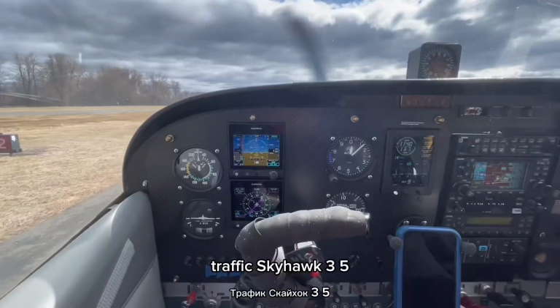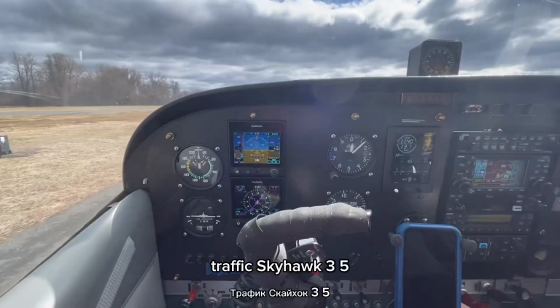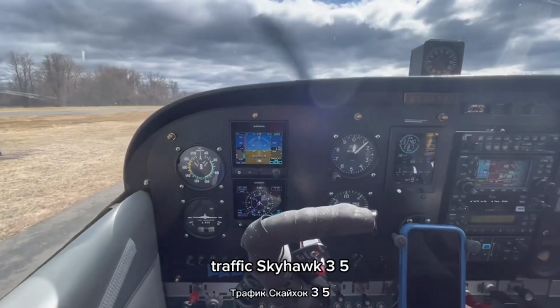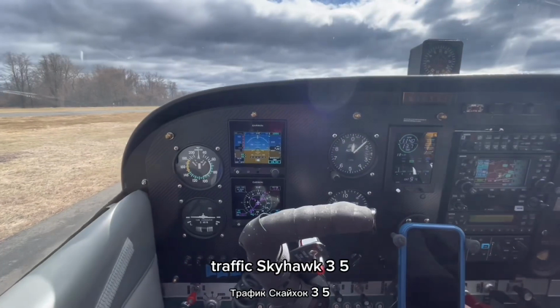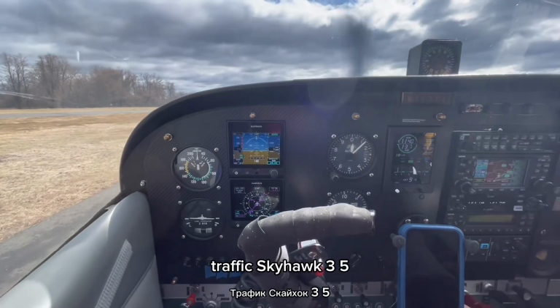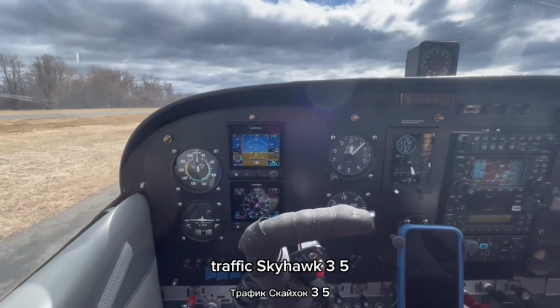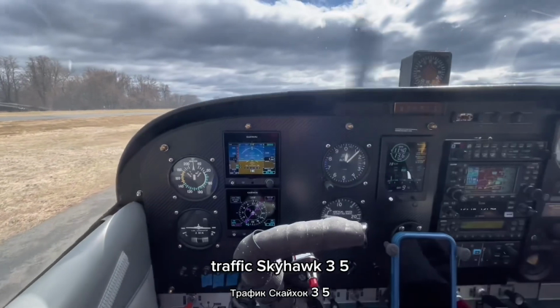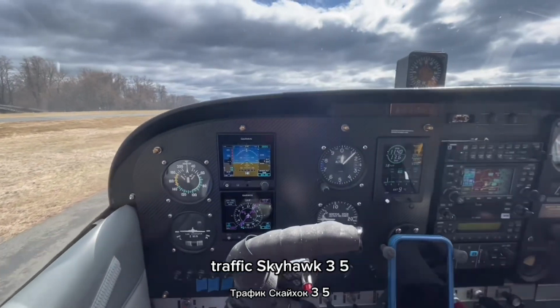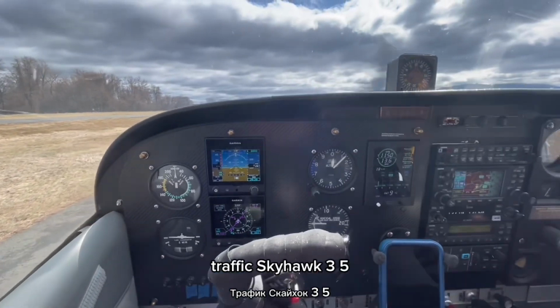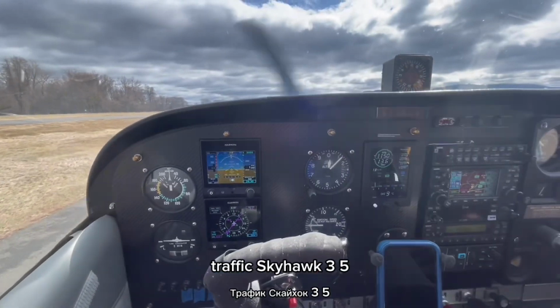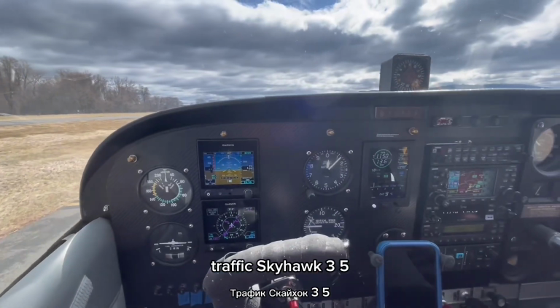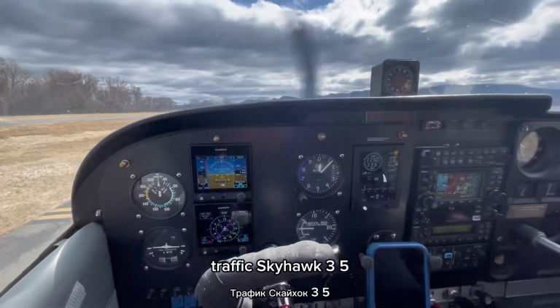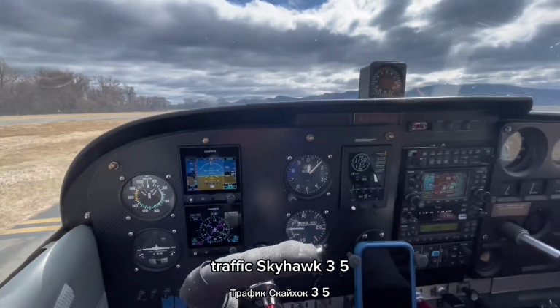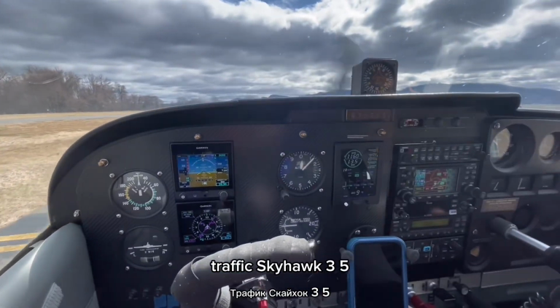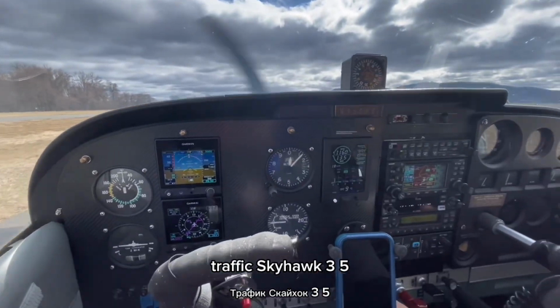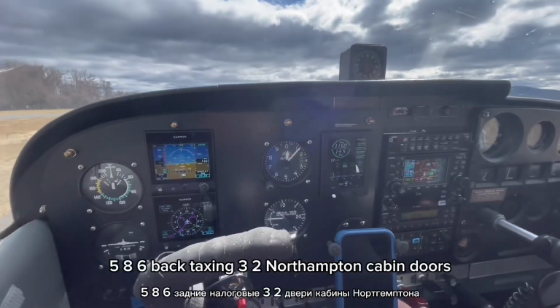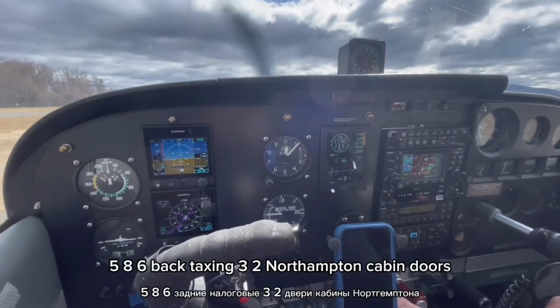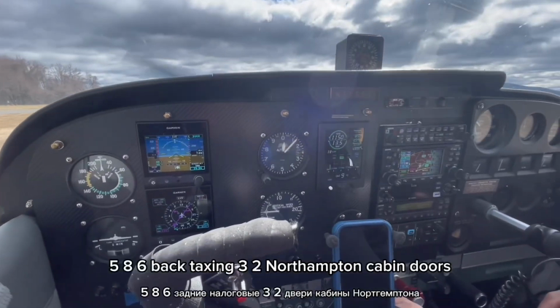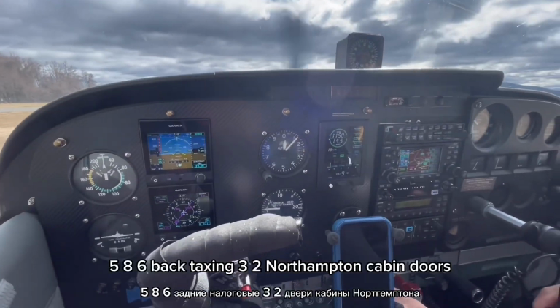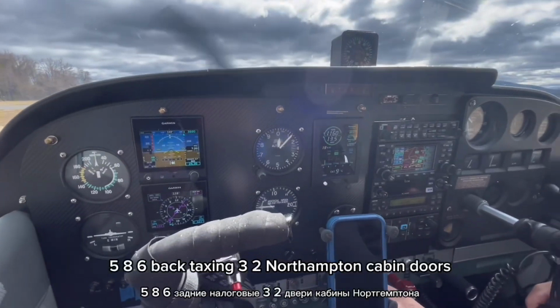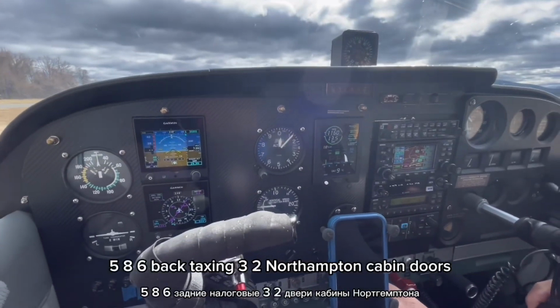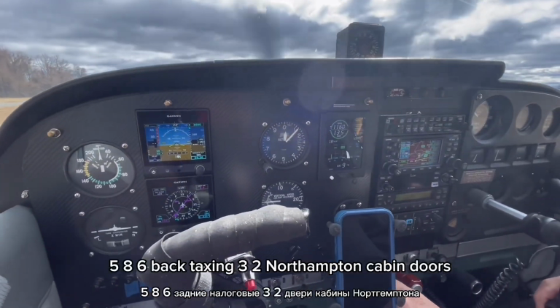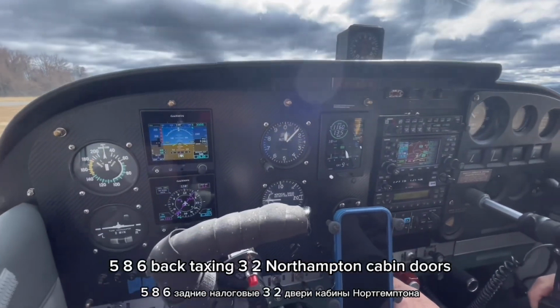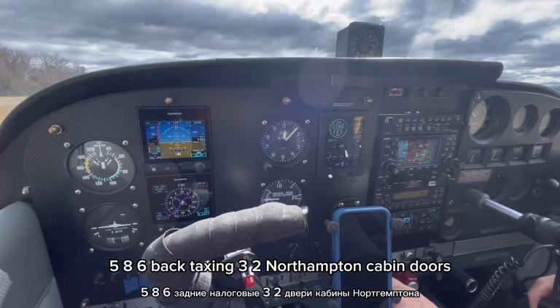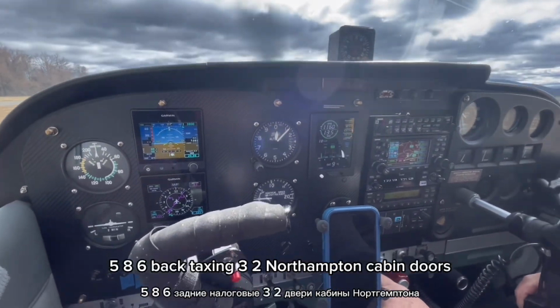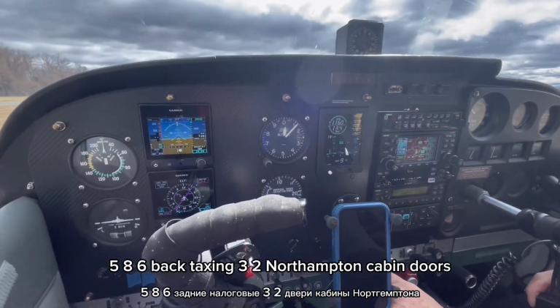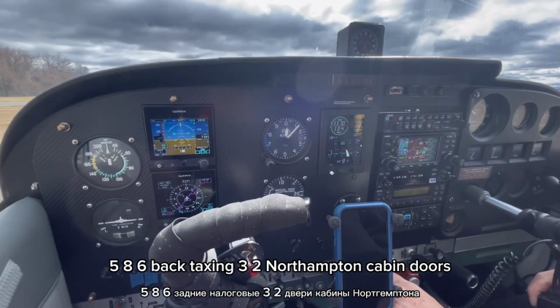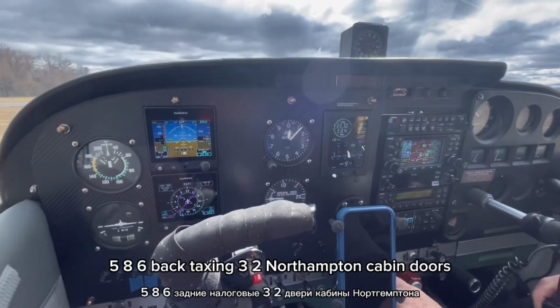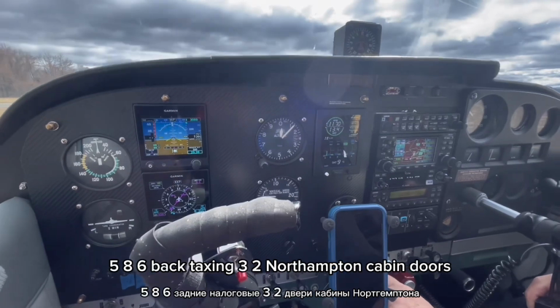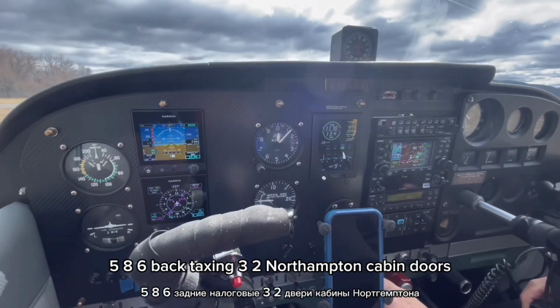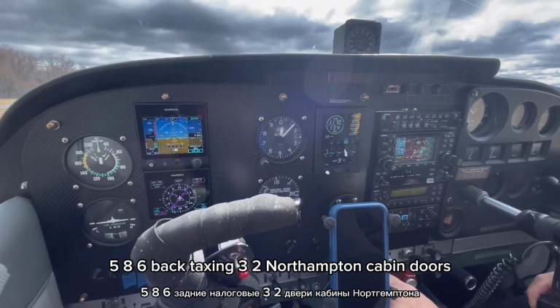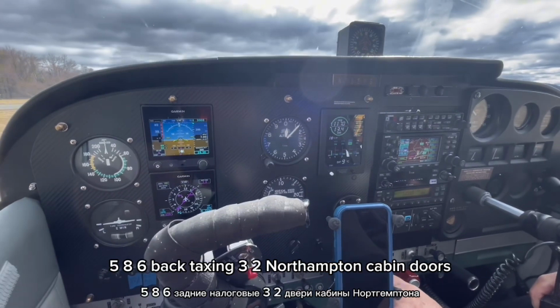Traffic. Skyhawk 35586, back taxiing runway 32, Northampton.